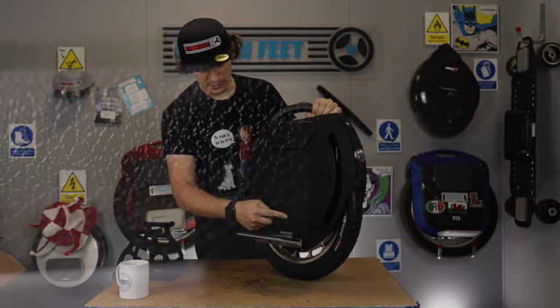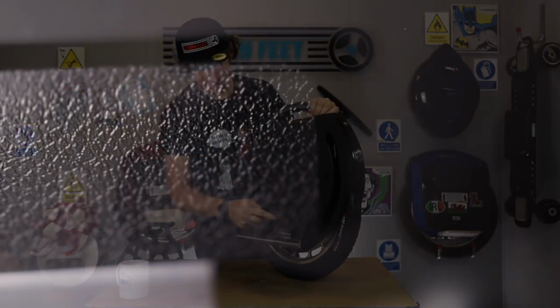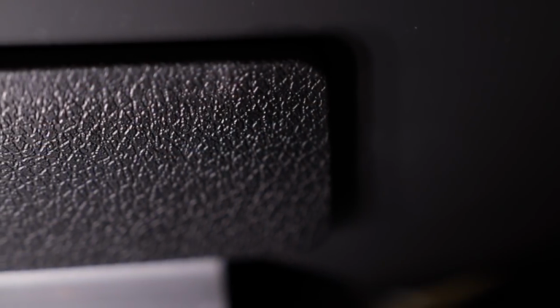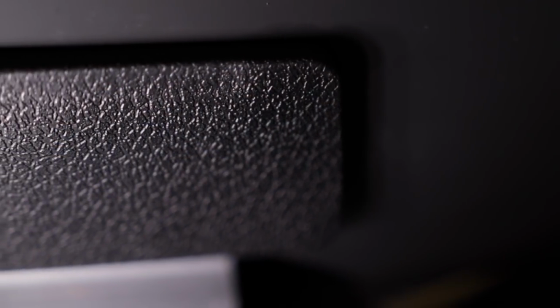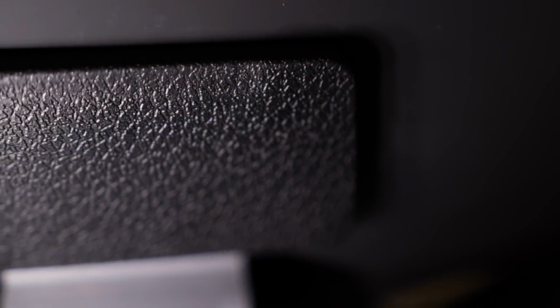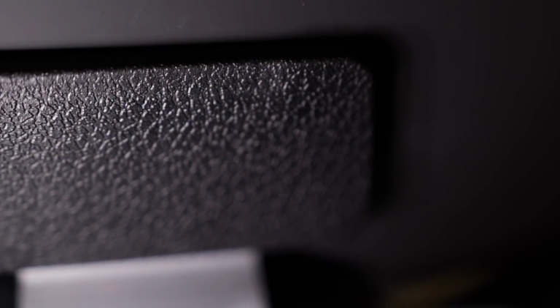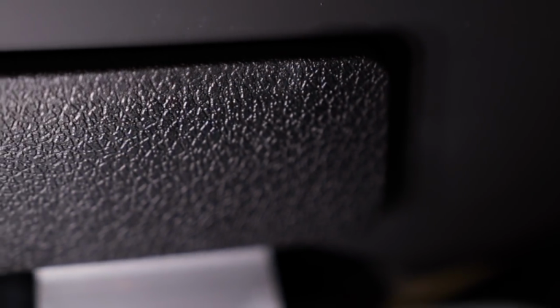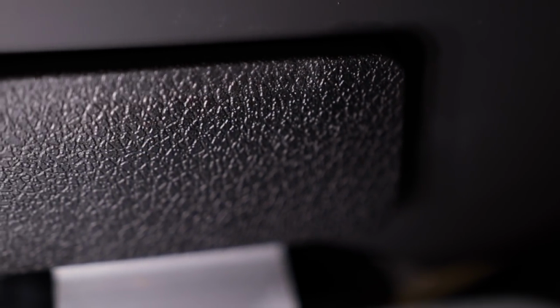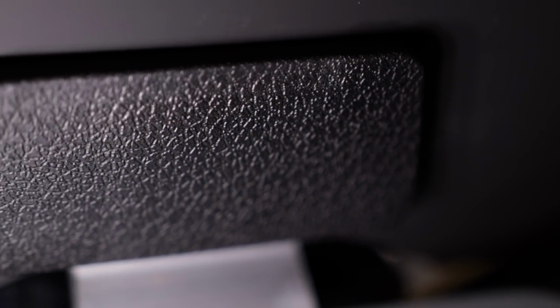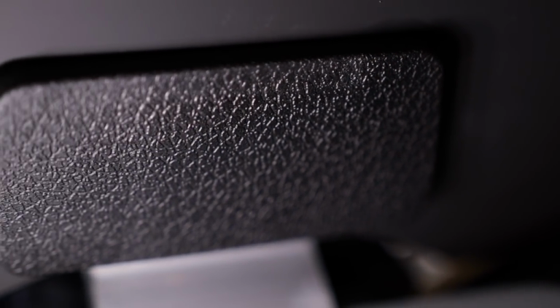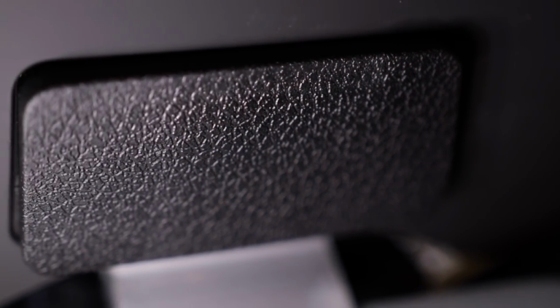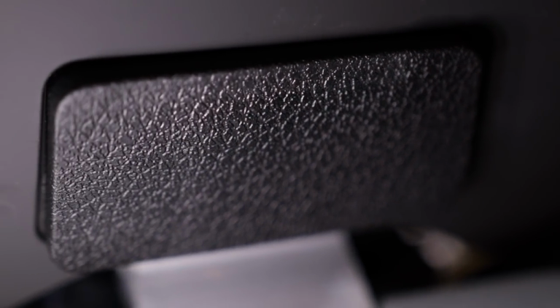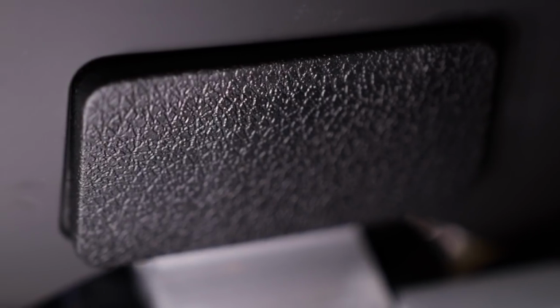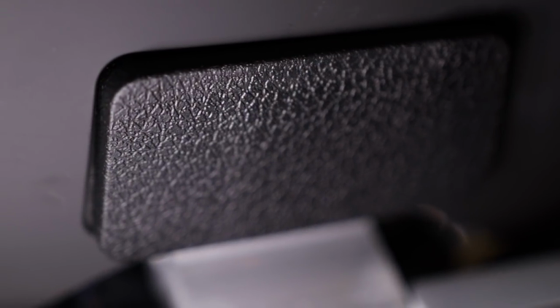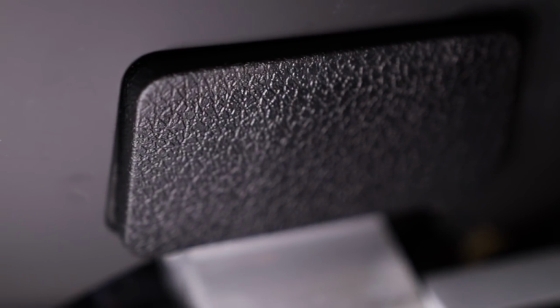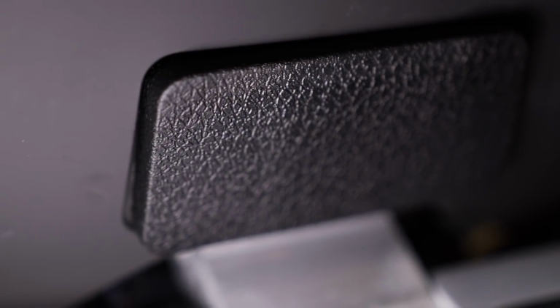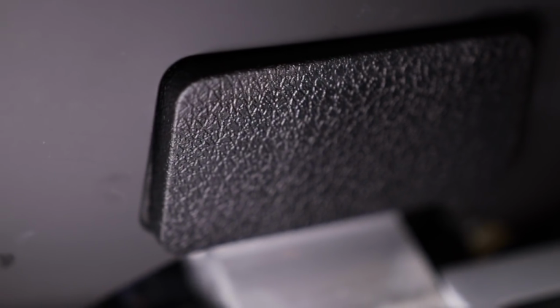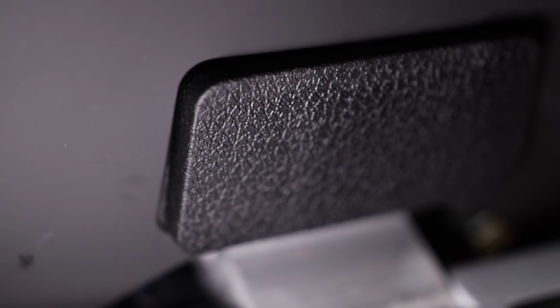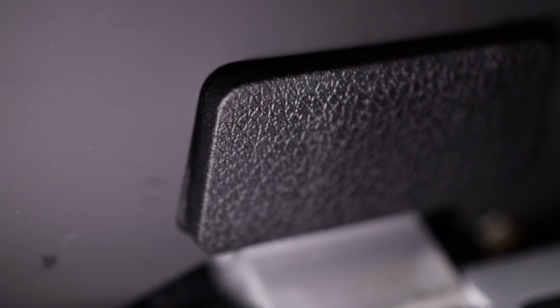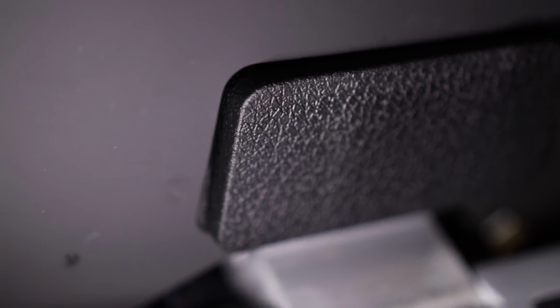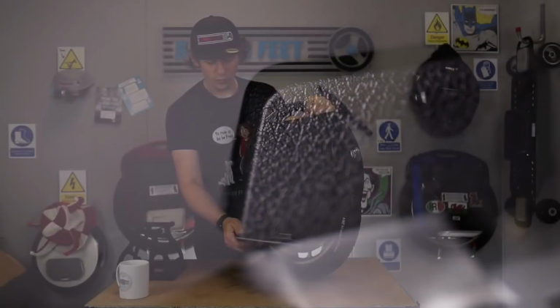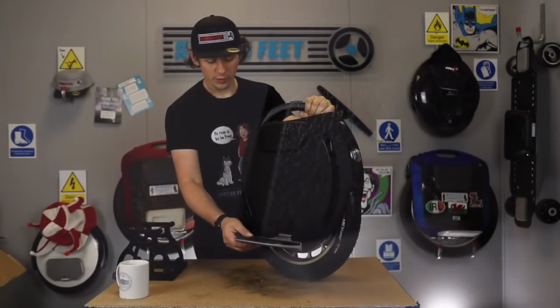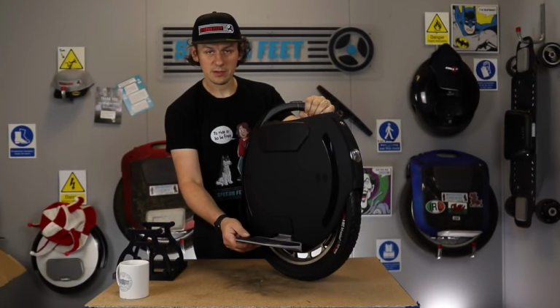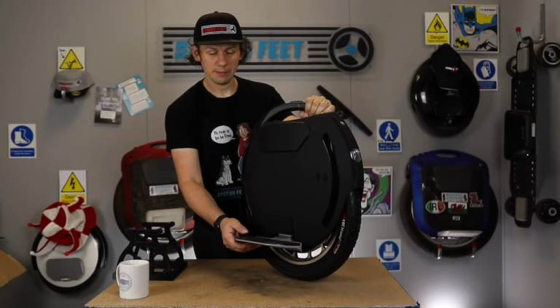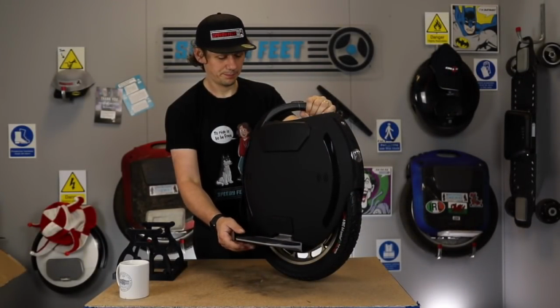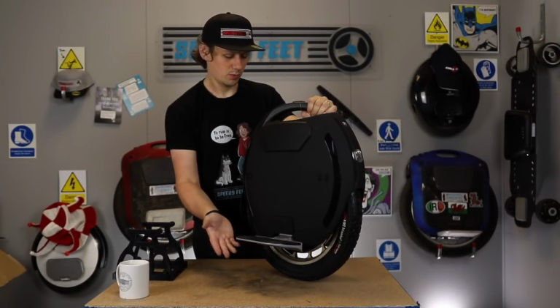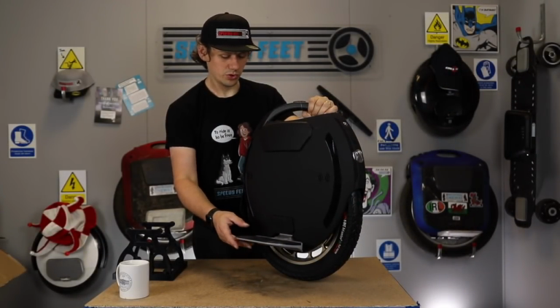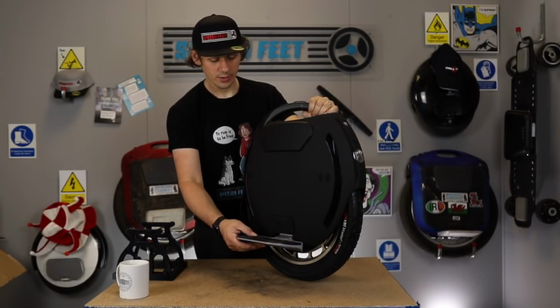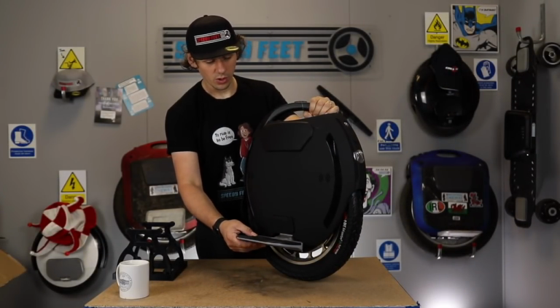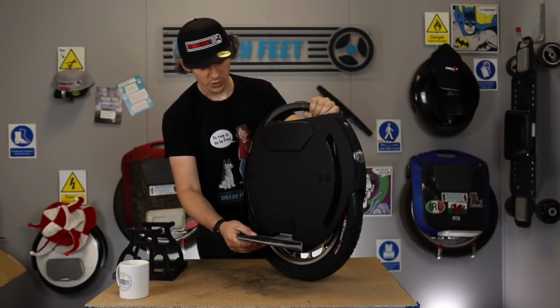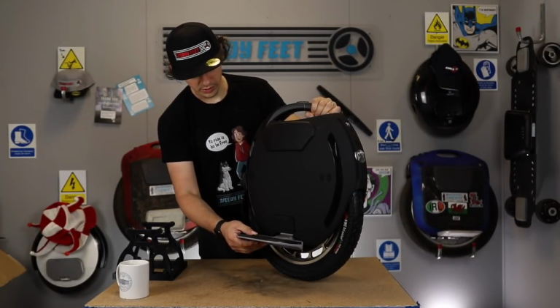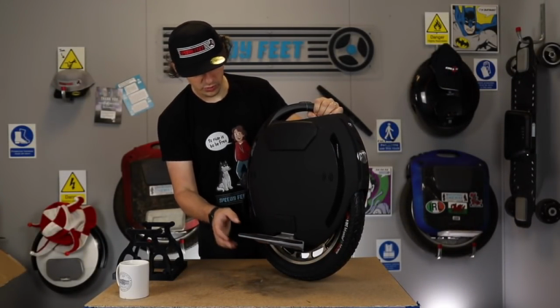This pad here and the little pad on the side protects the unit from damage from the grip tape, which is quite a nice little touch.